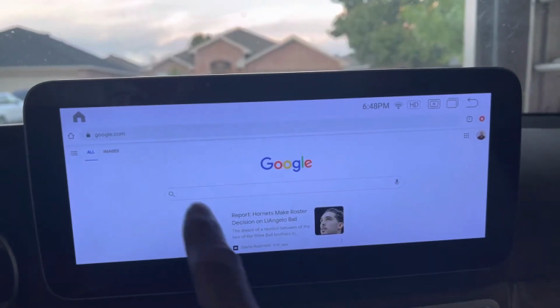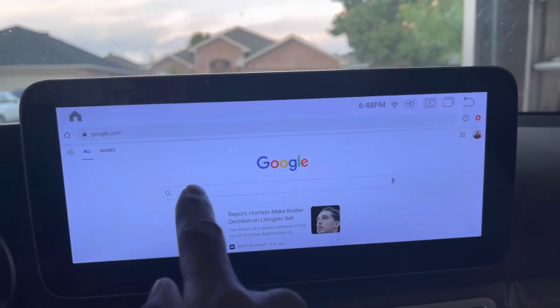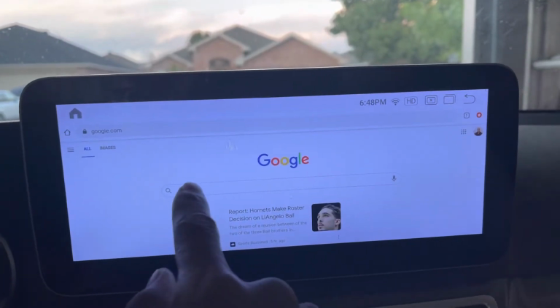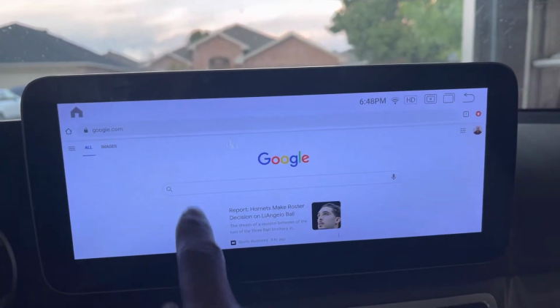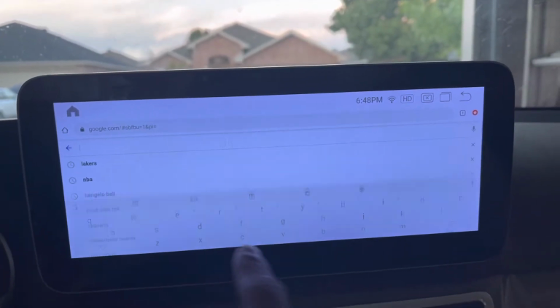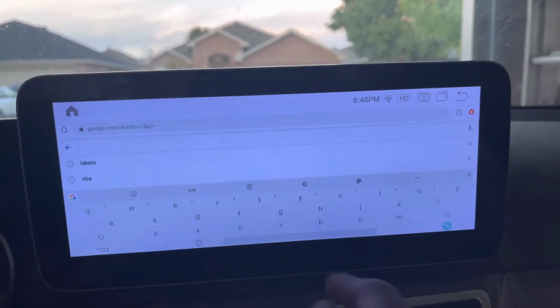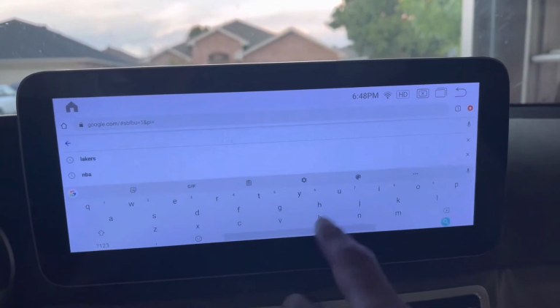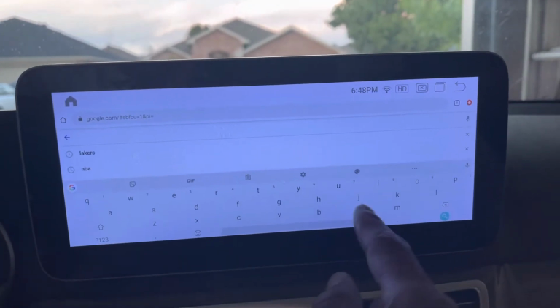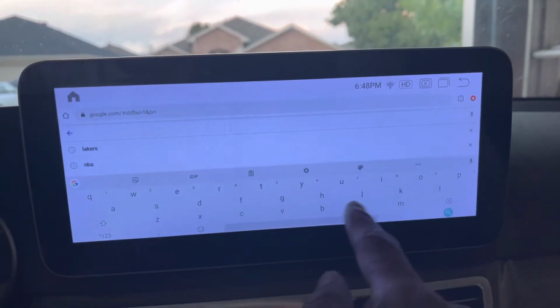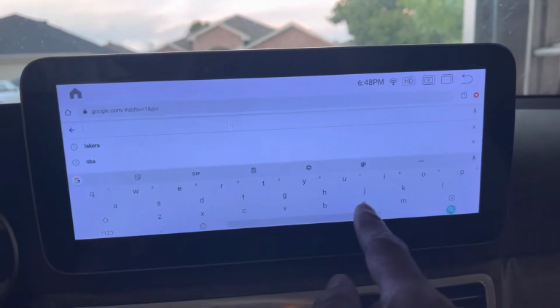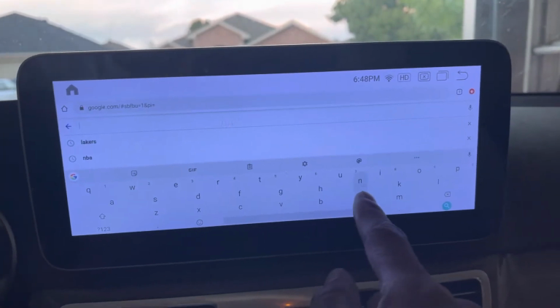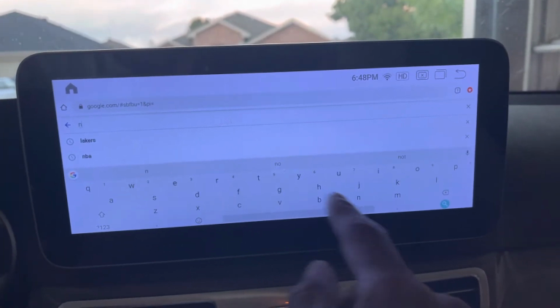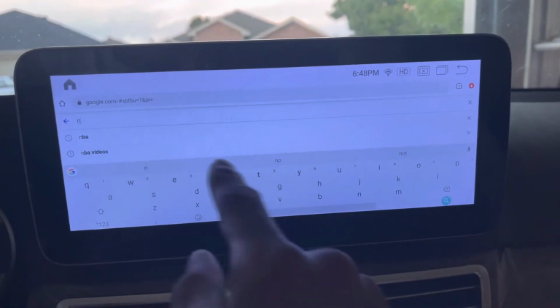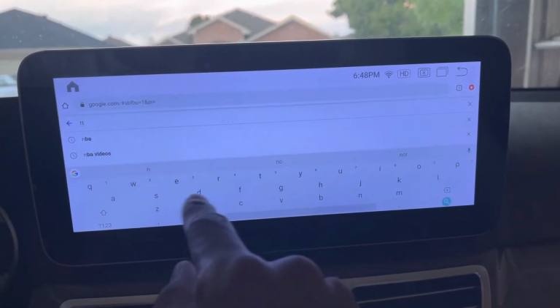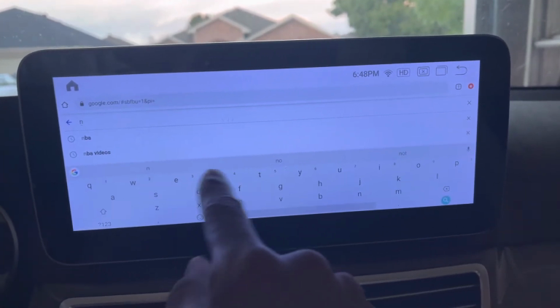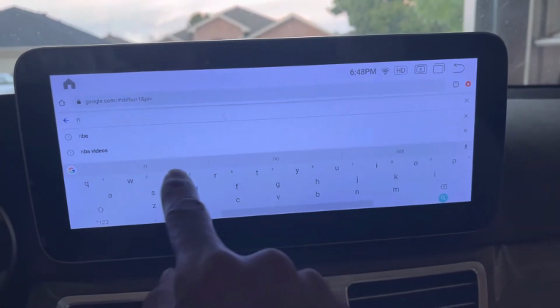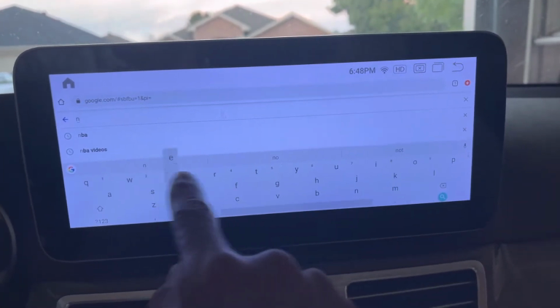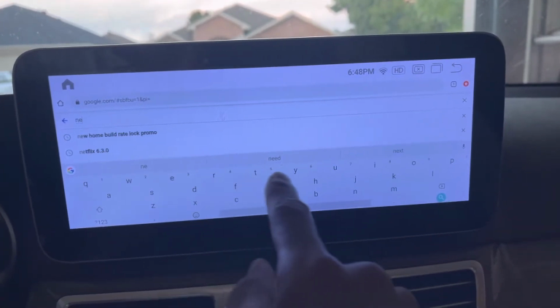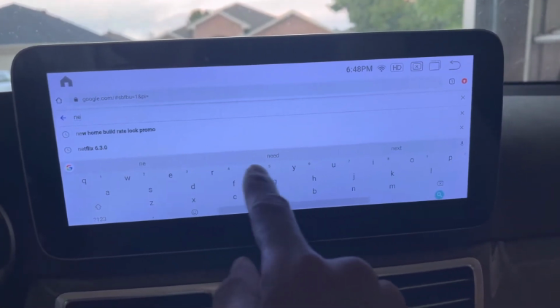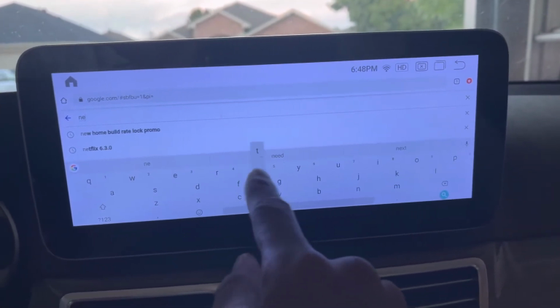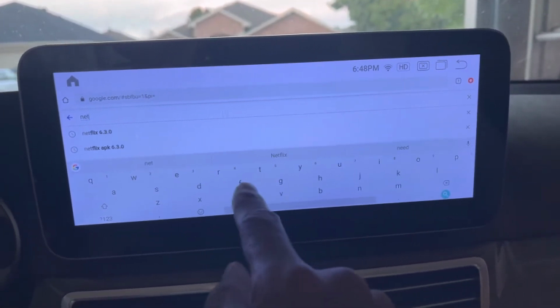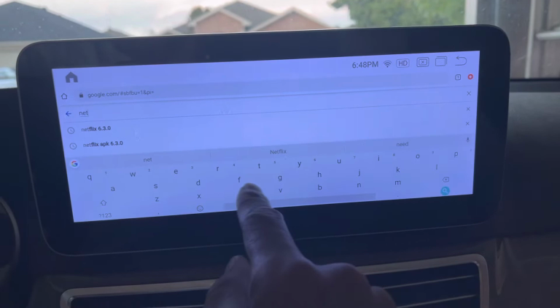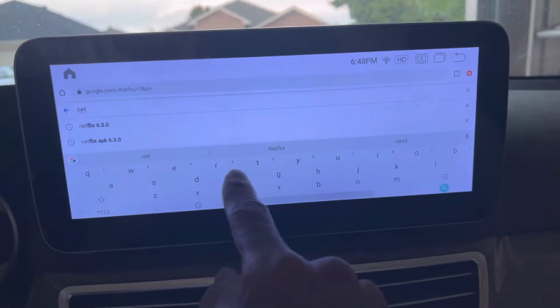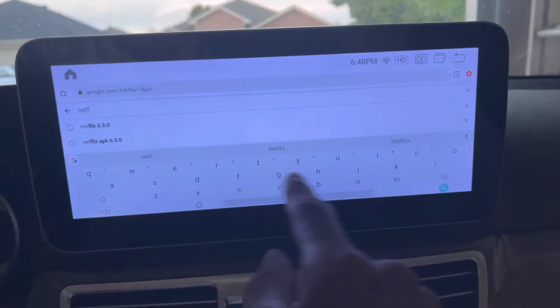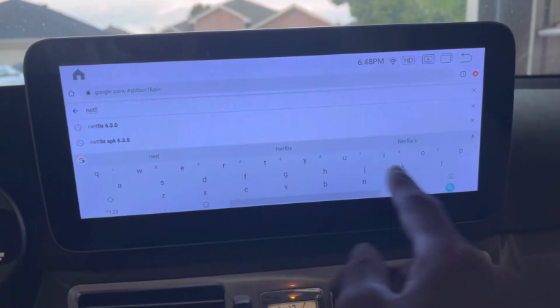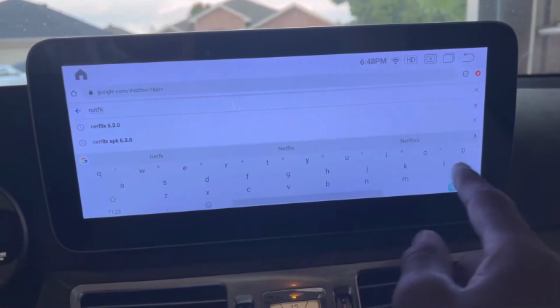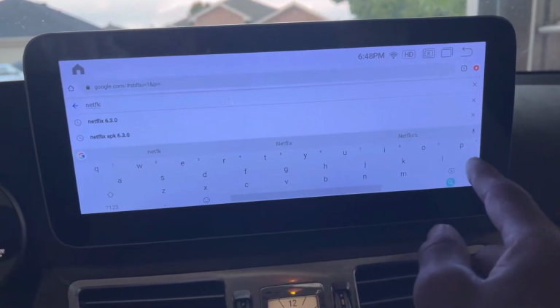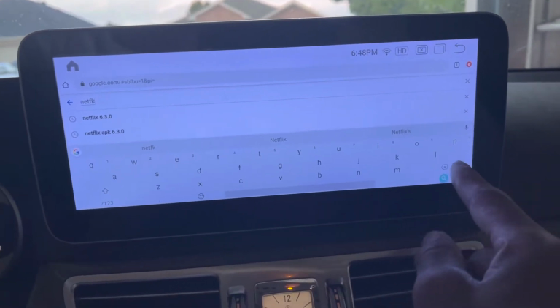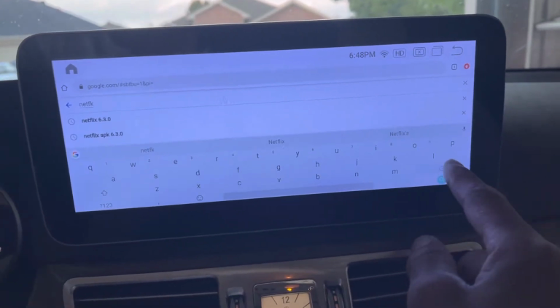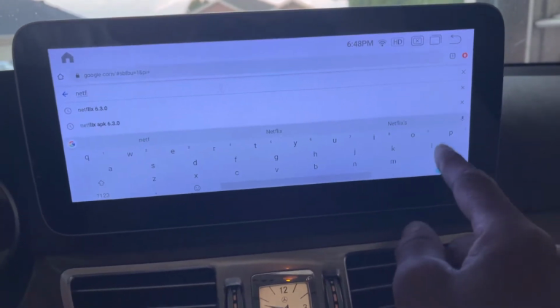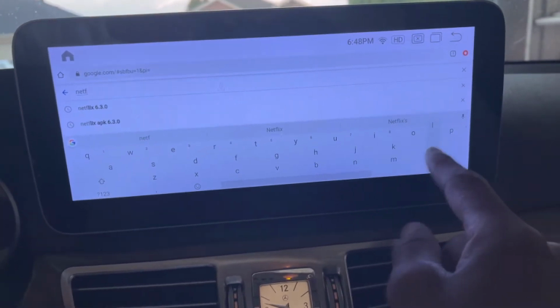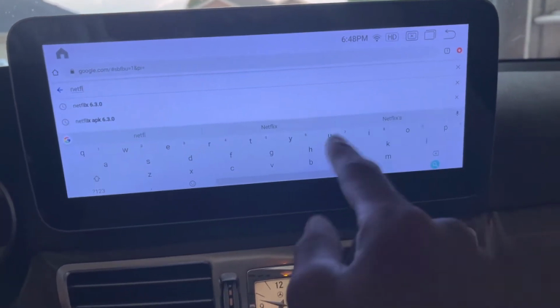Installing Netflix. It's pretty simple. Type in Netflix.